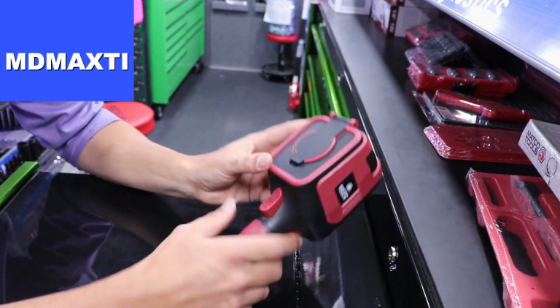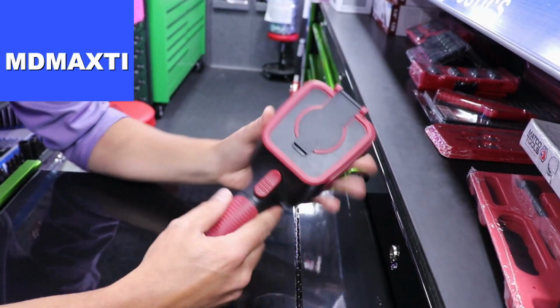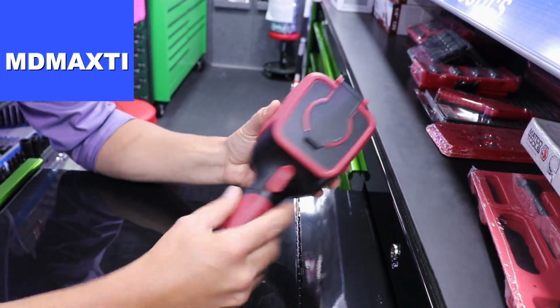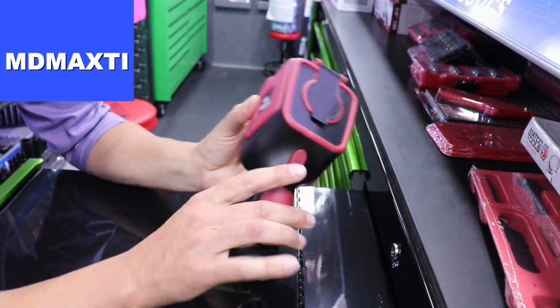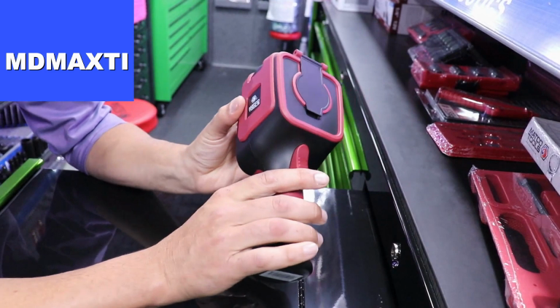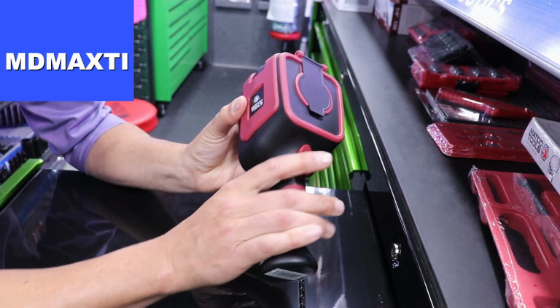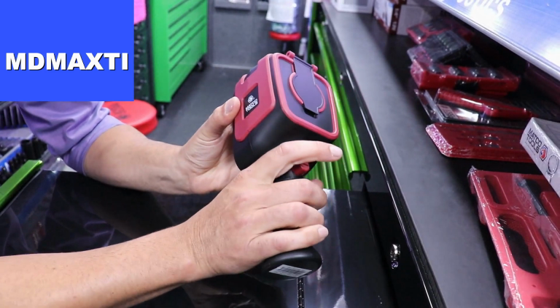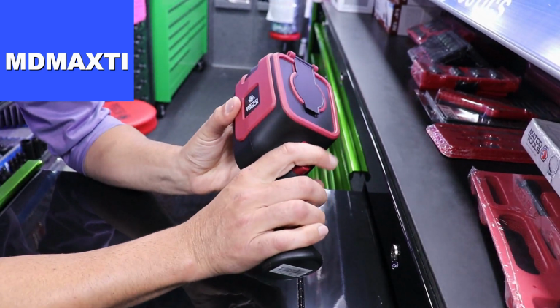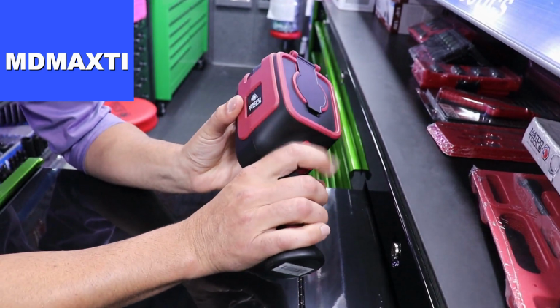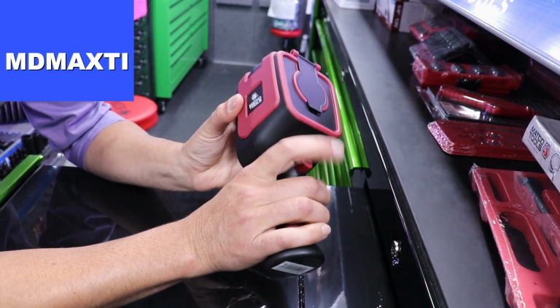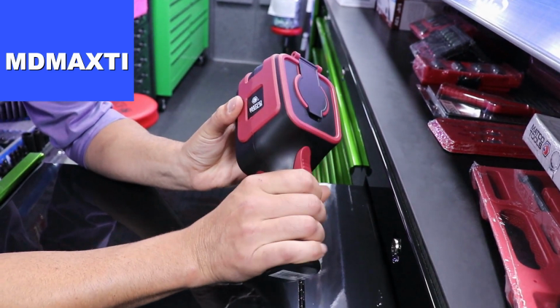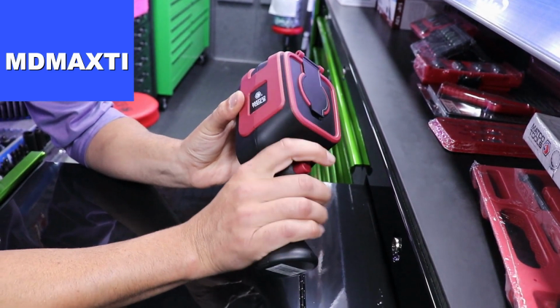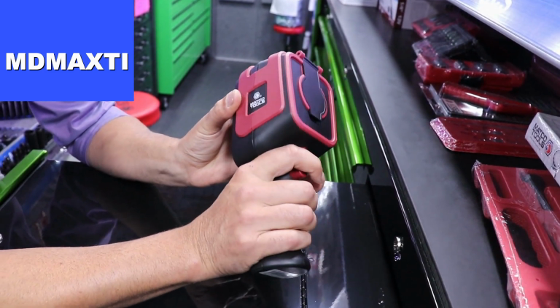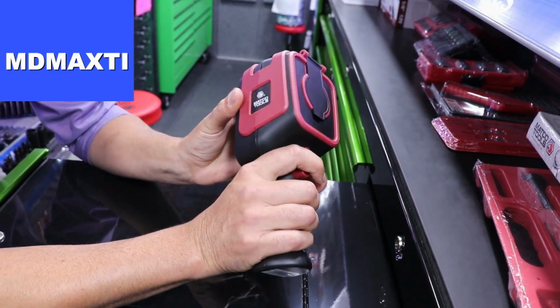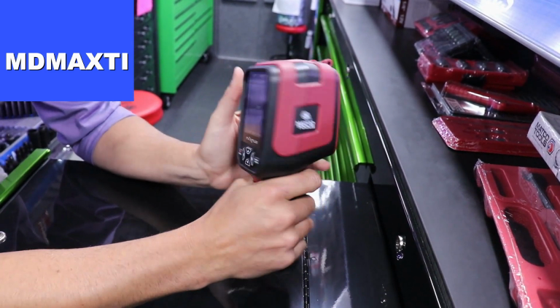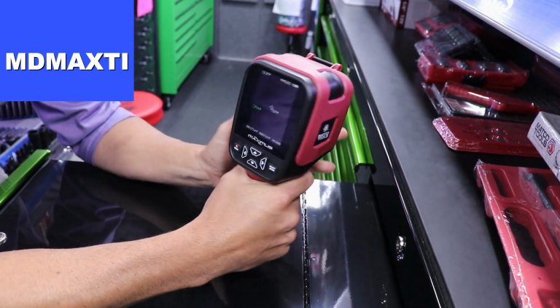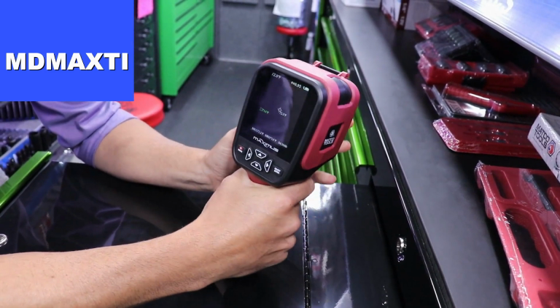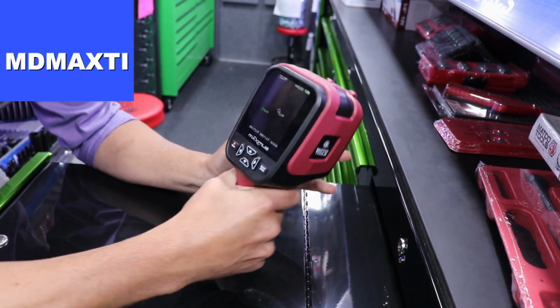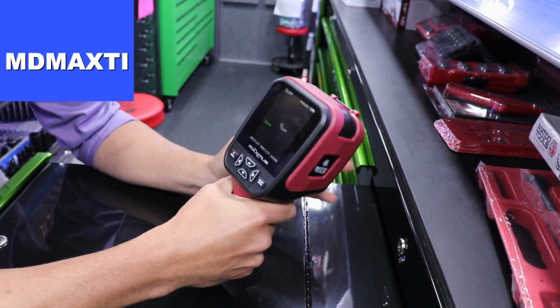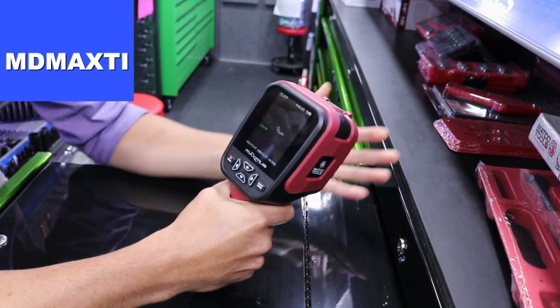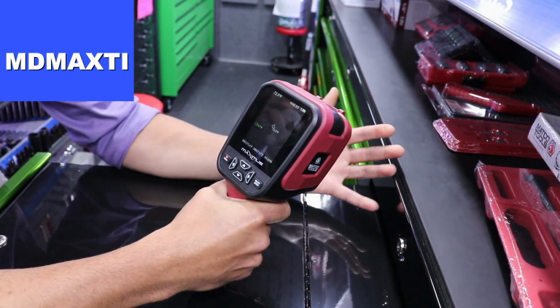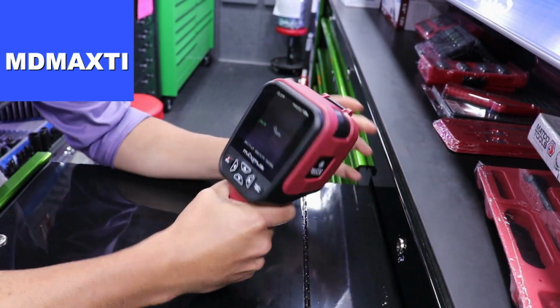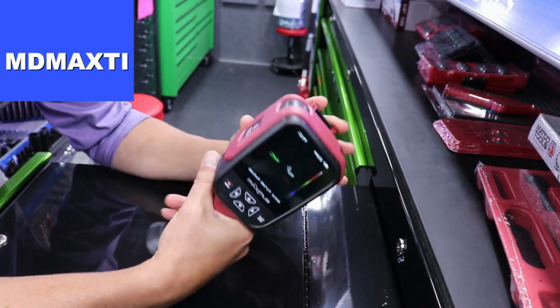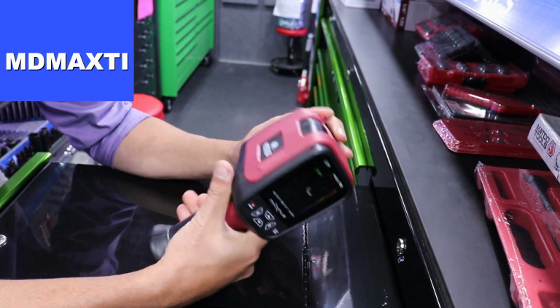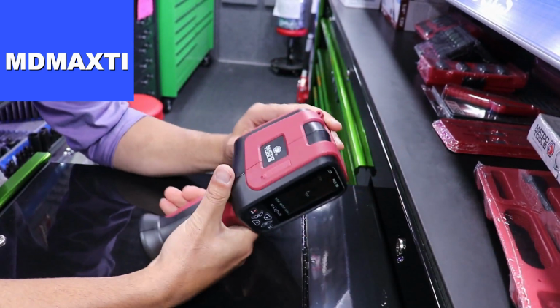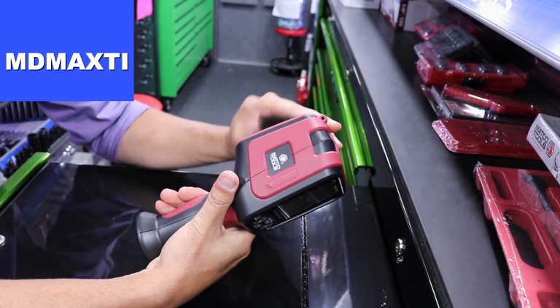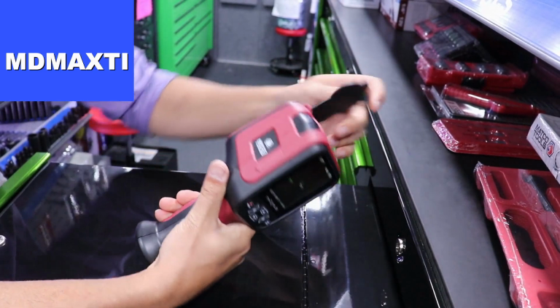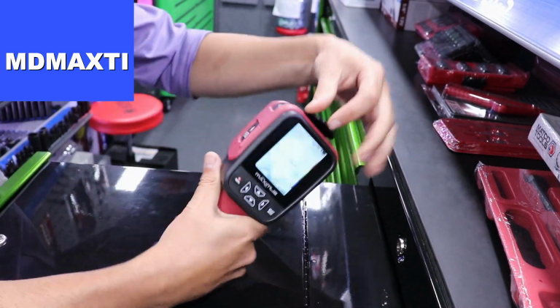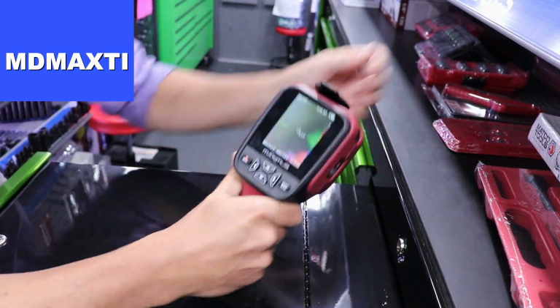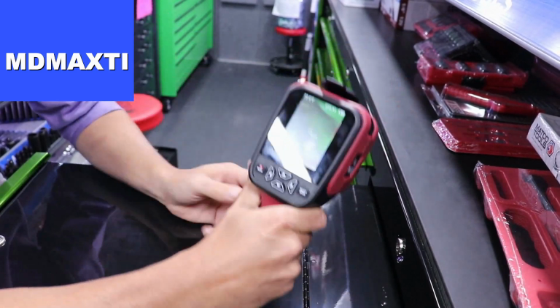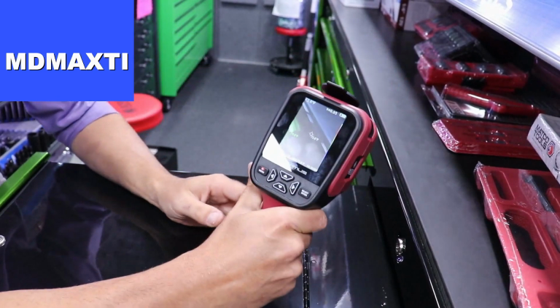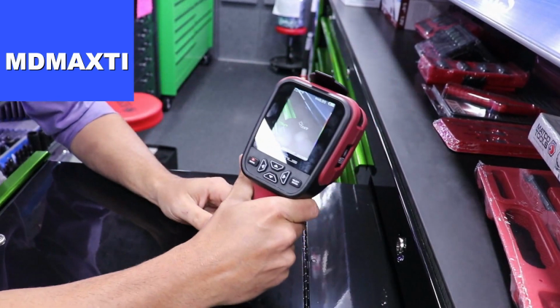You can see the trigger. Each time you pull the trigger, it will snap a snapshot of whatever it is that you're viewing on the screen.